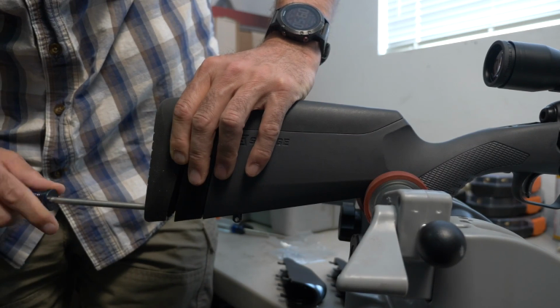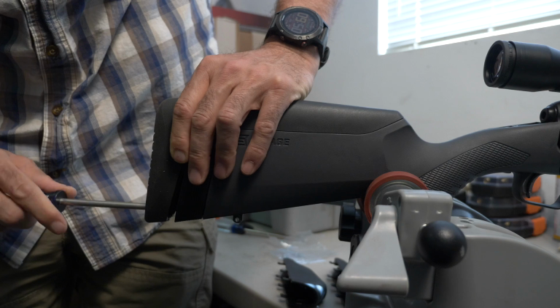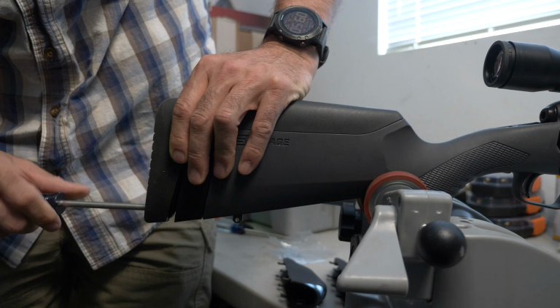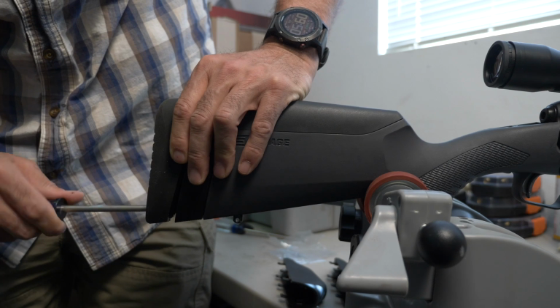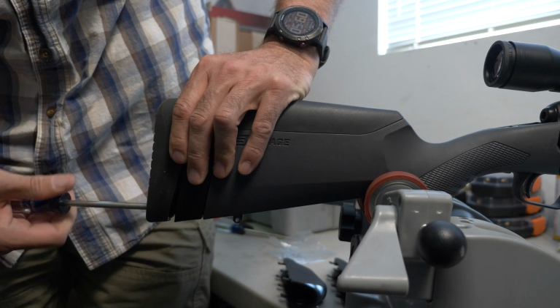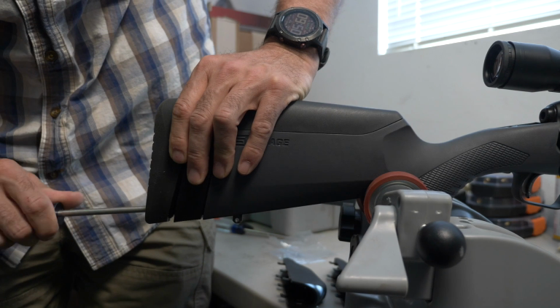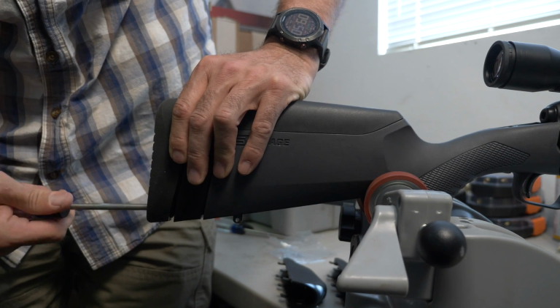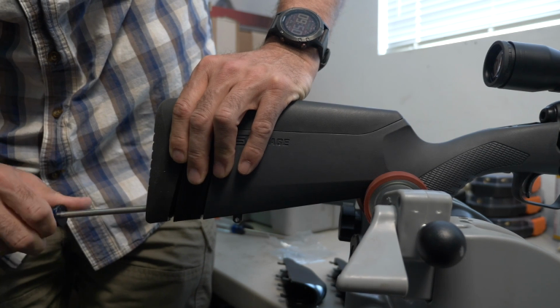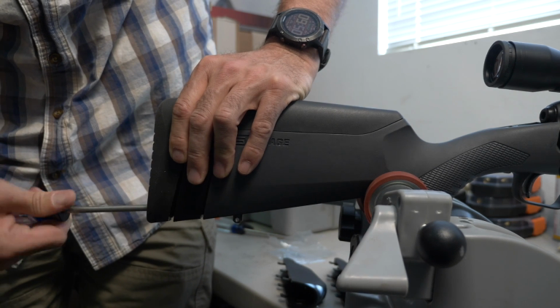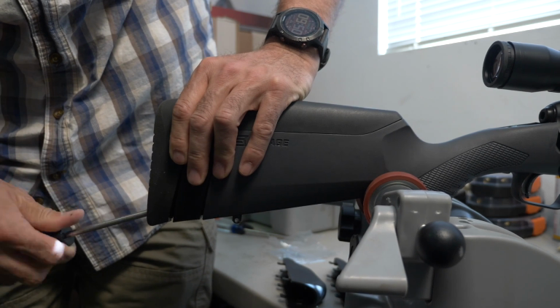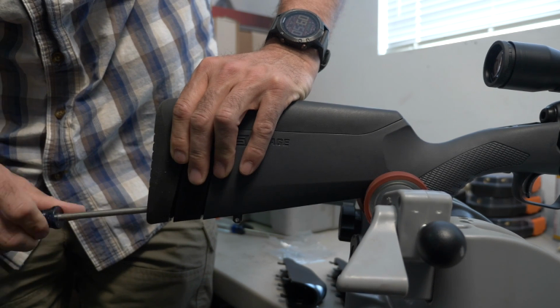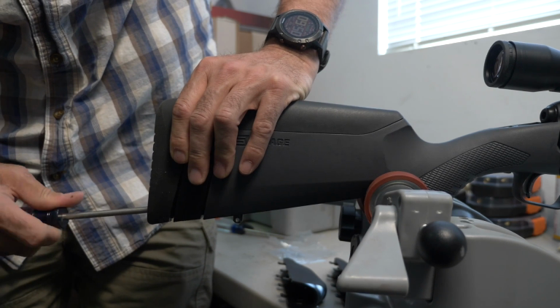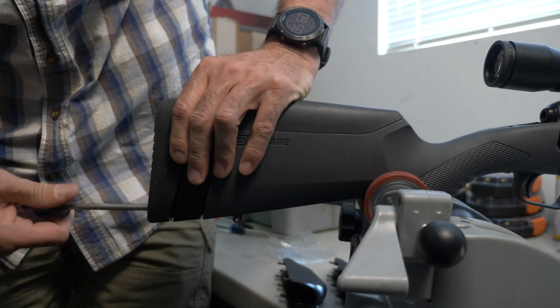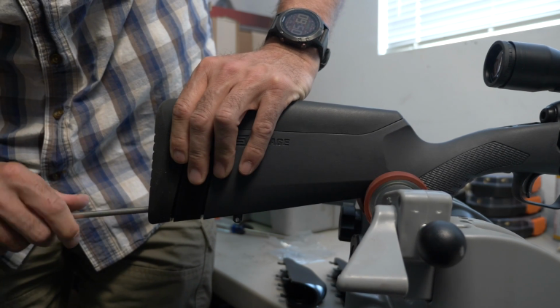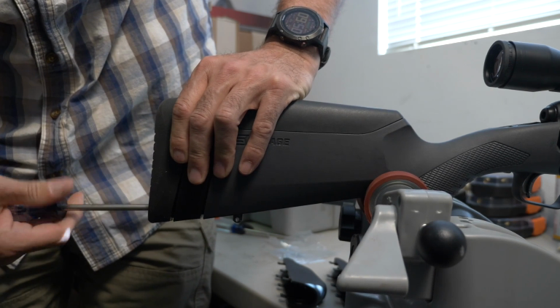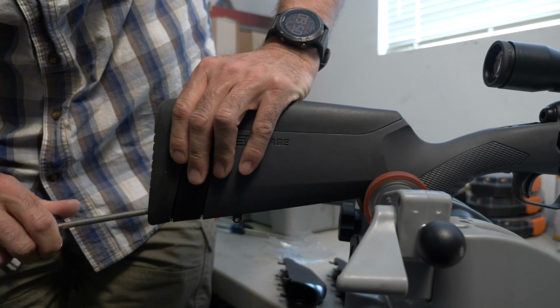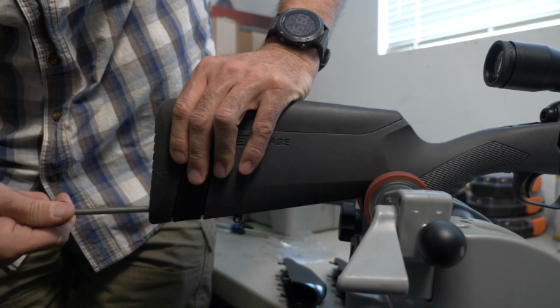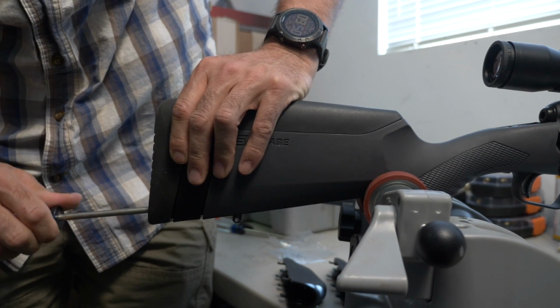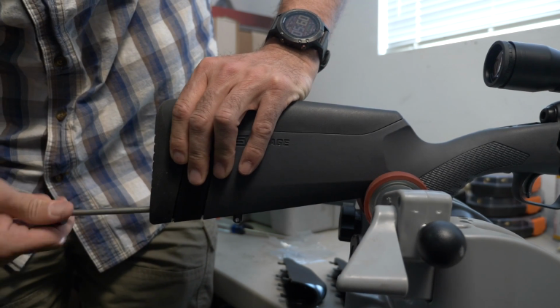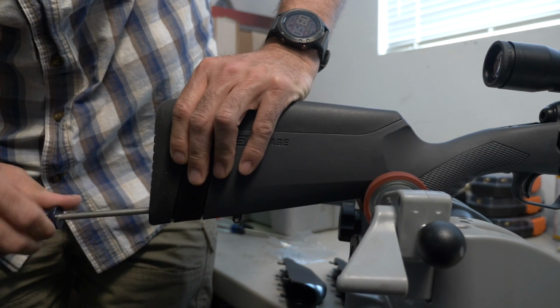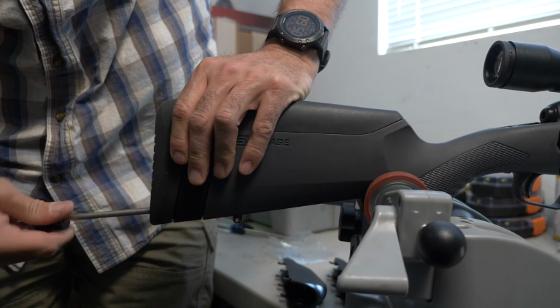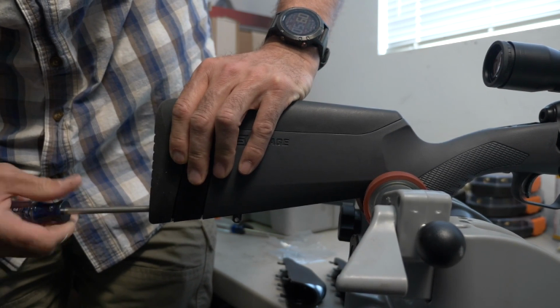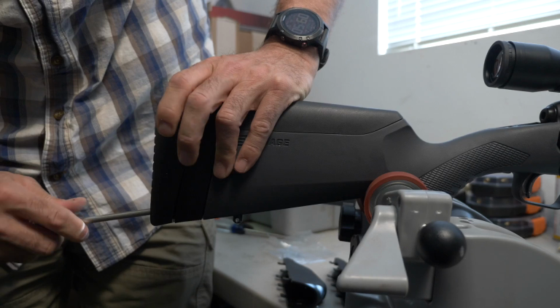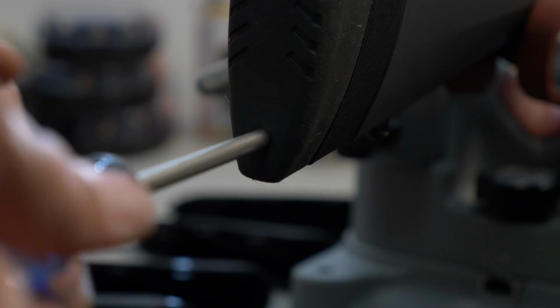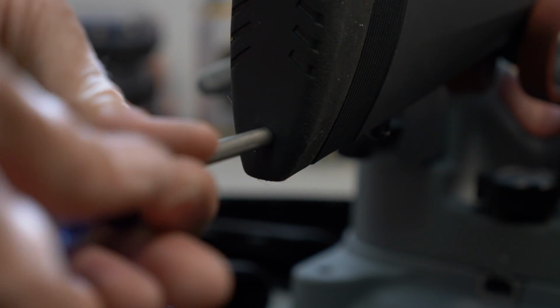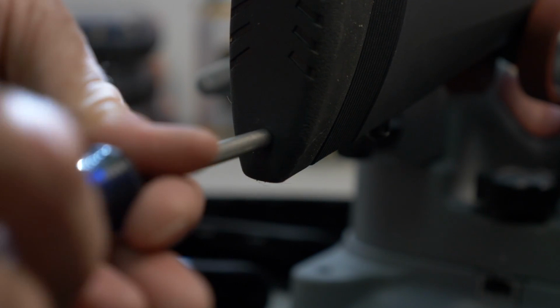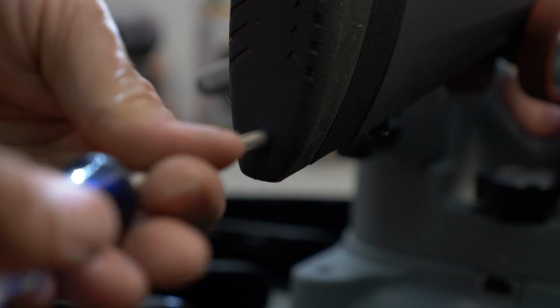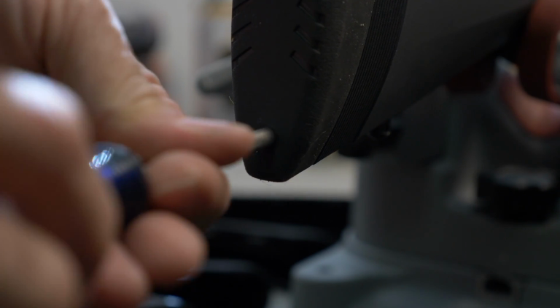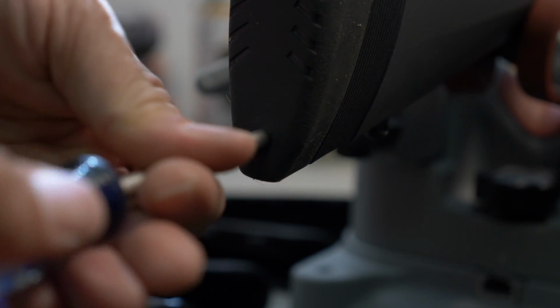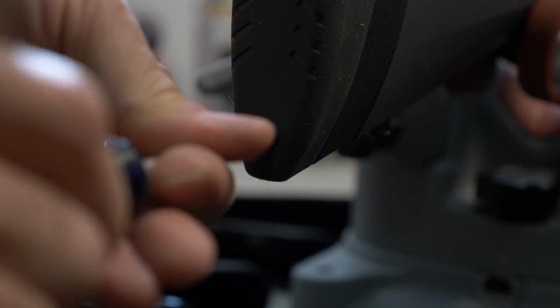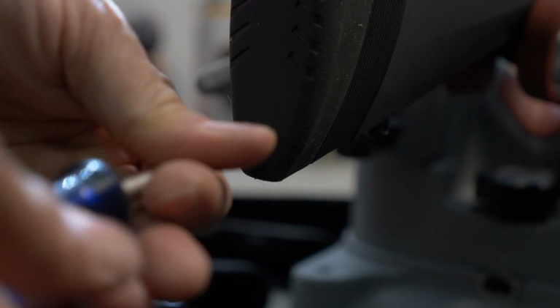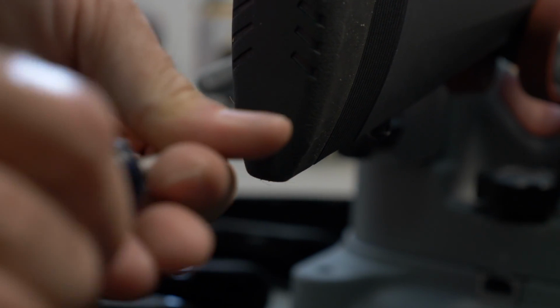Each of these adjustments can be easily made at home with just a standard Phillips screwdriver and no gunsmithing experience is needed.